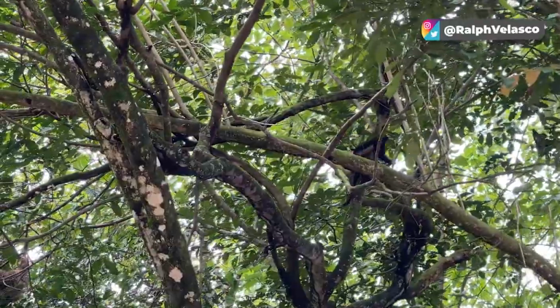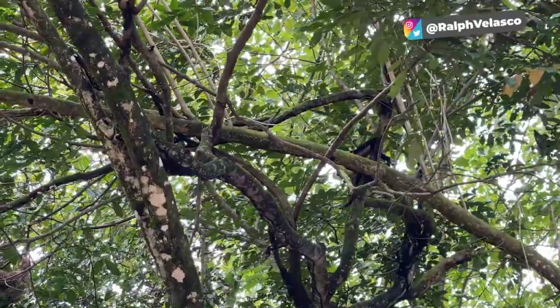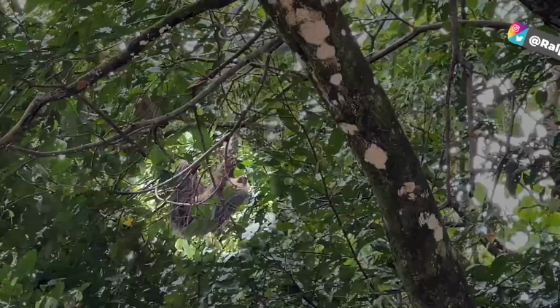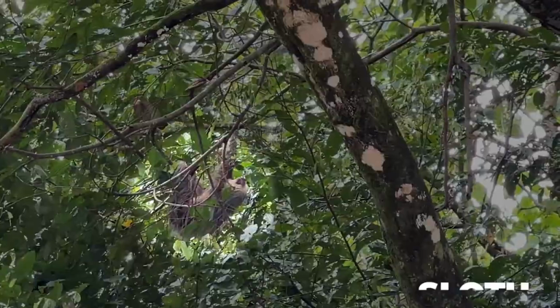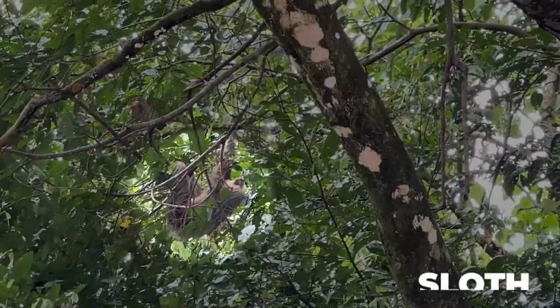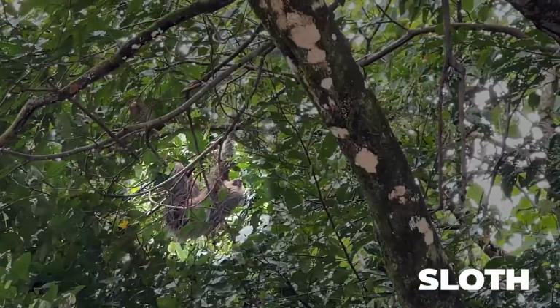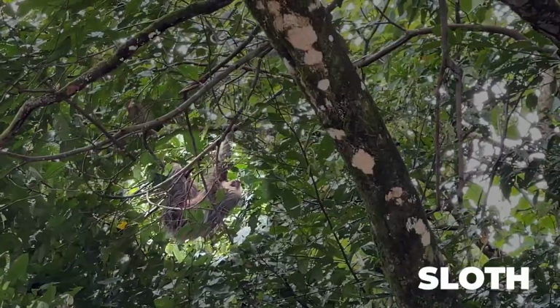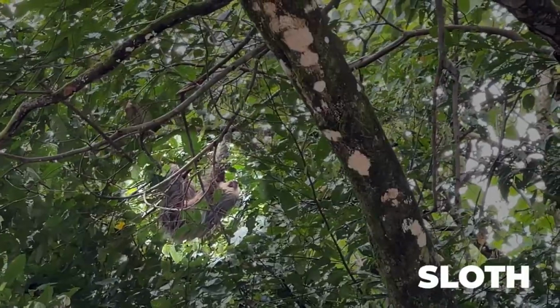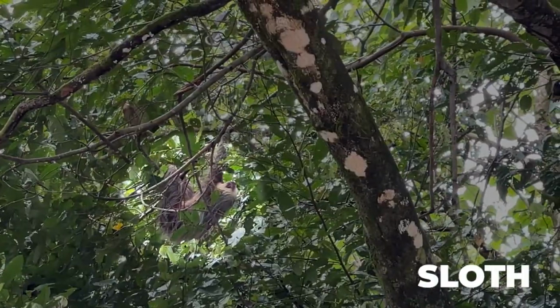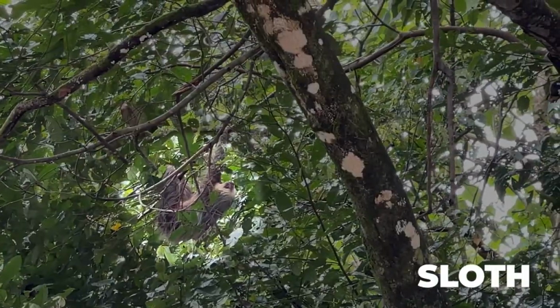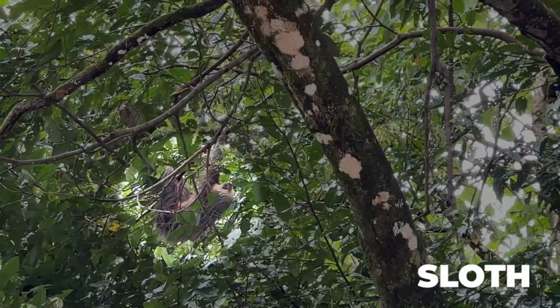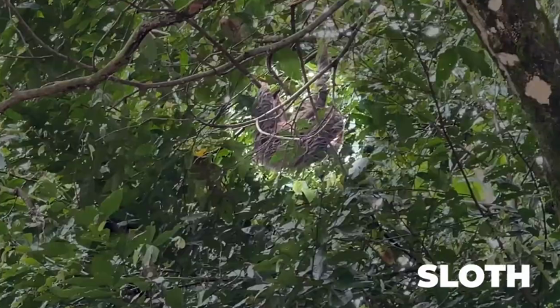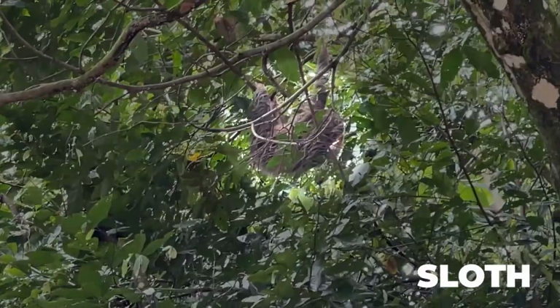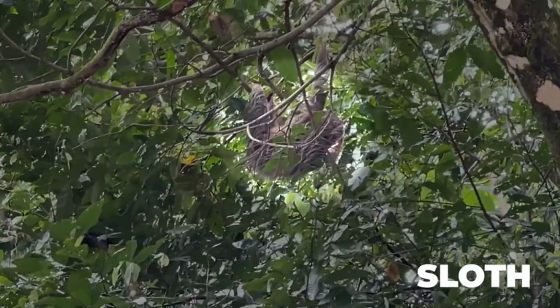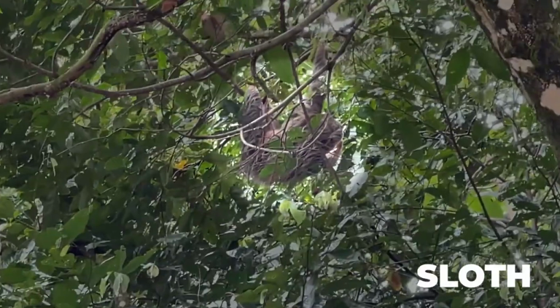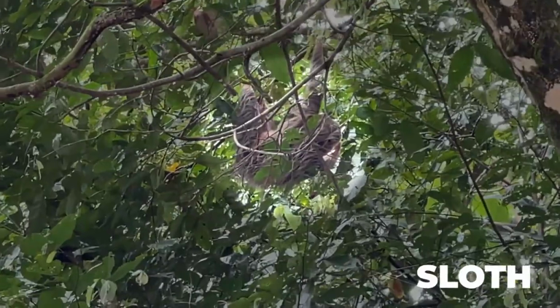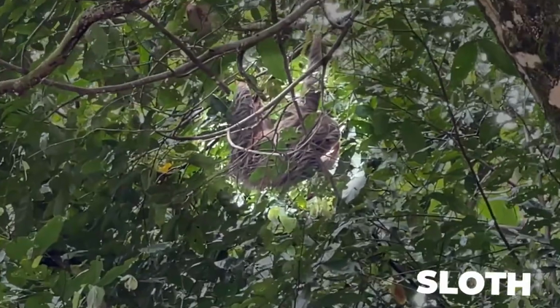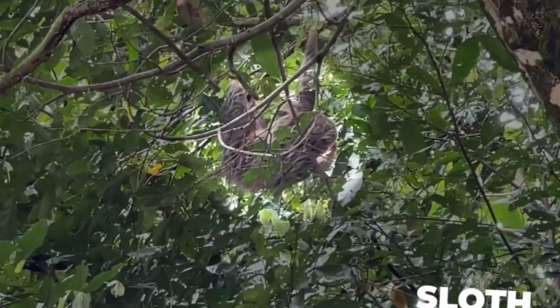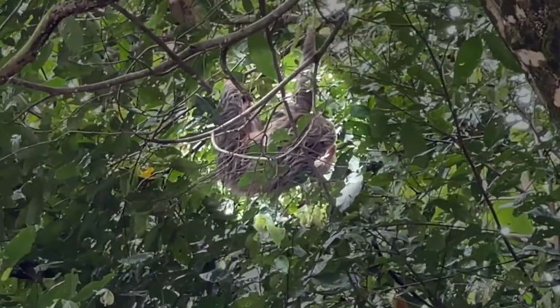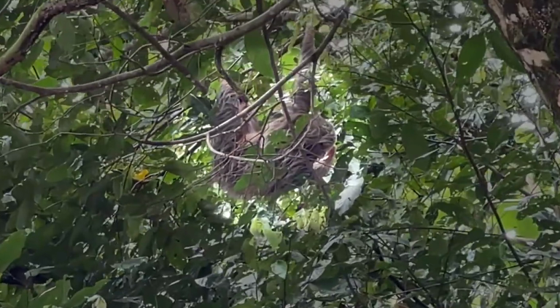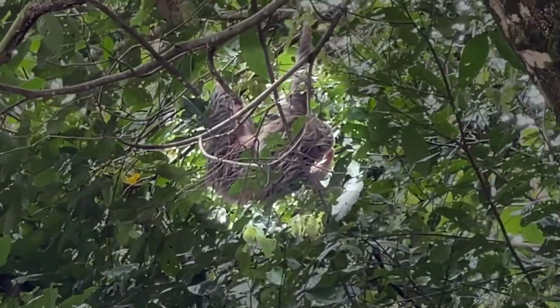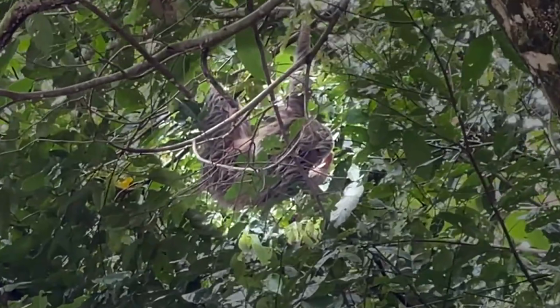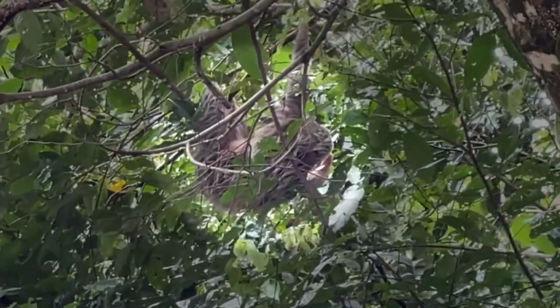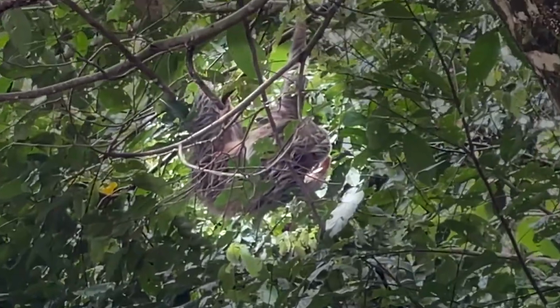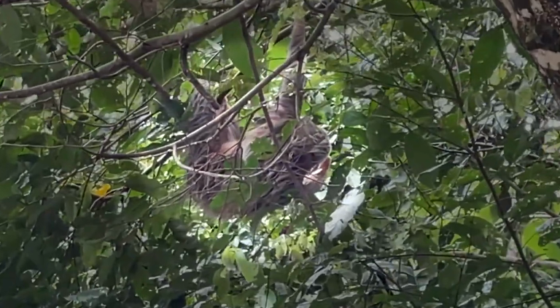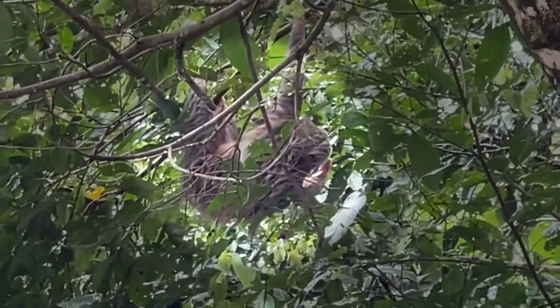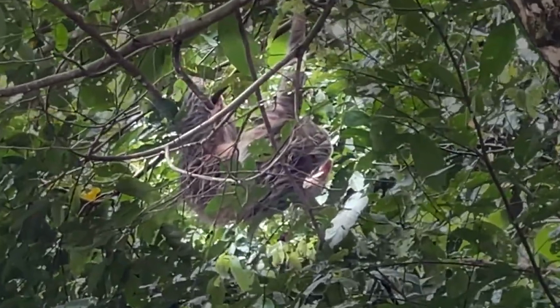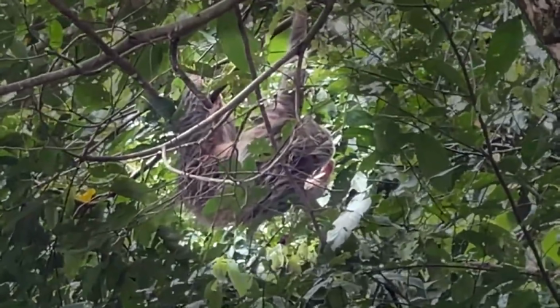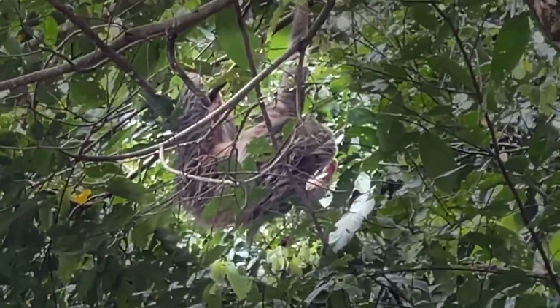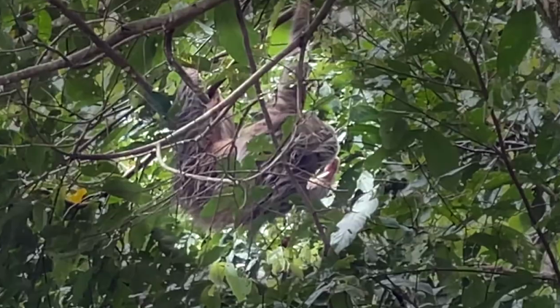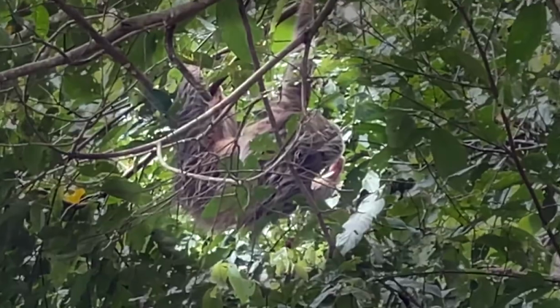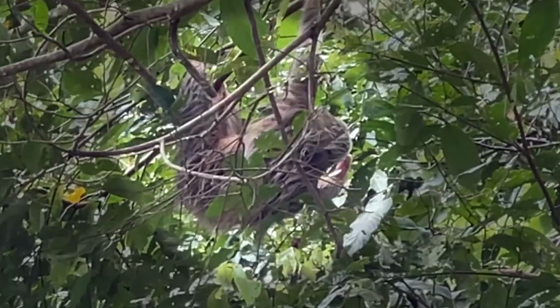To be quite honest, I'm not sure if this was a two-toed or three-toed sloth.